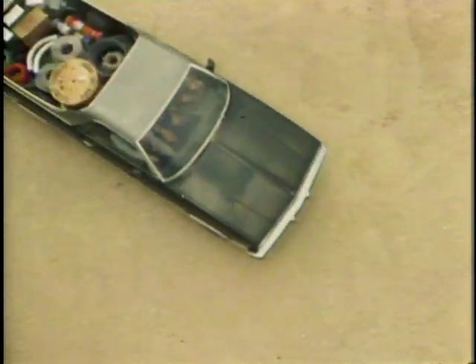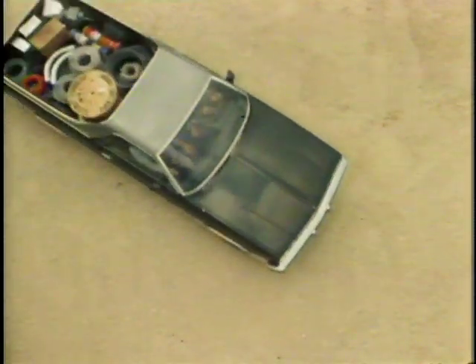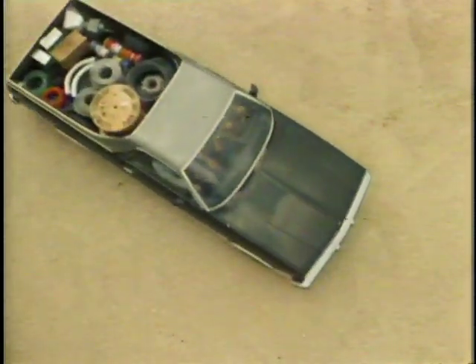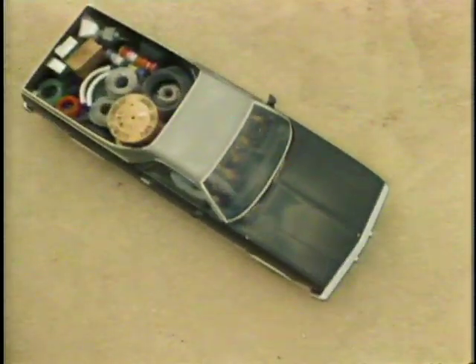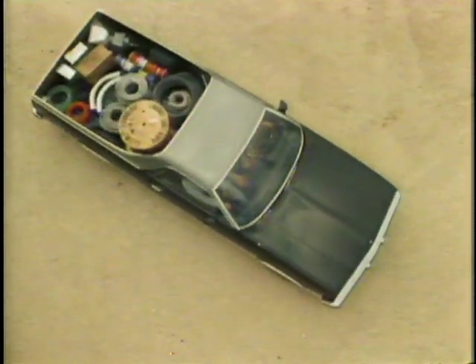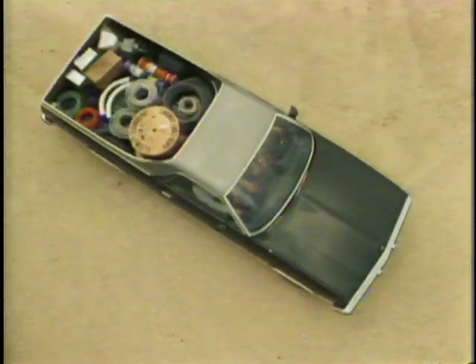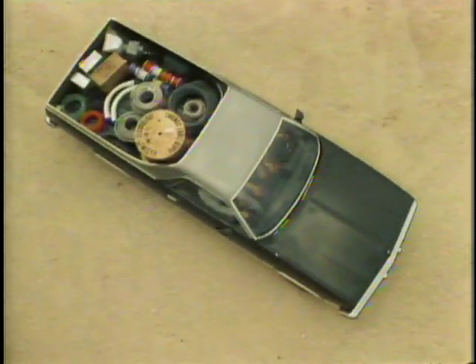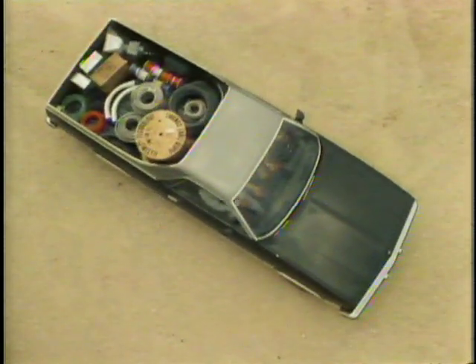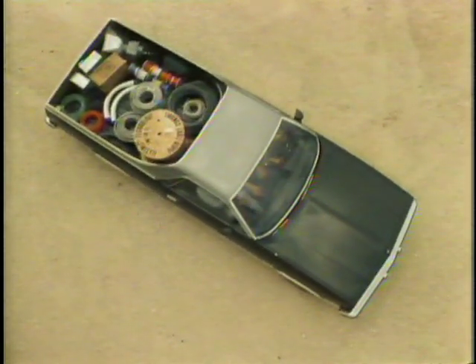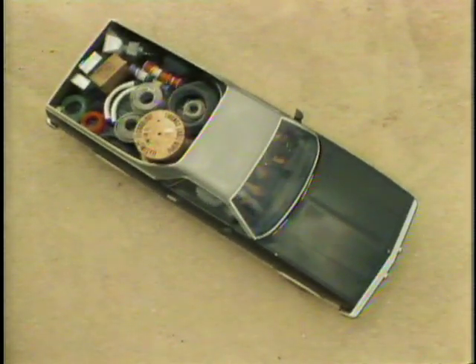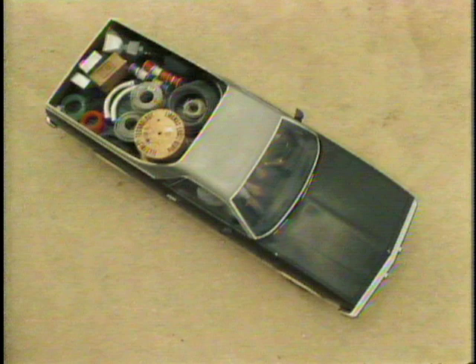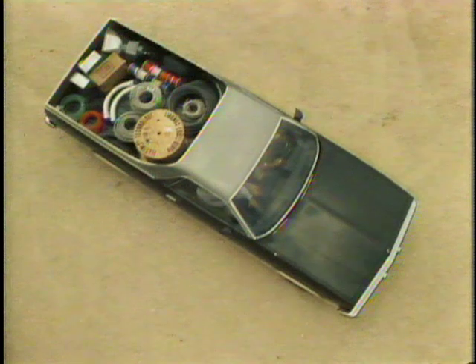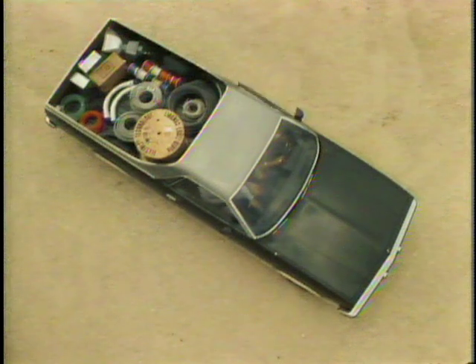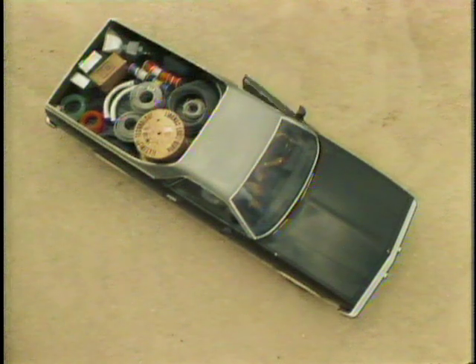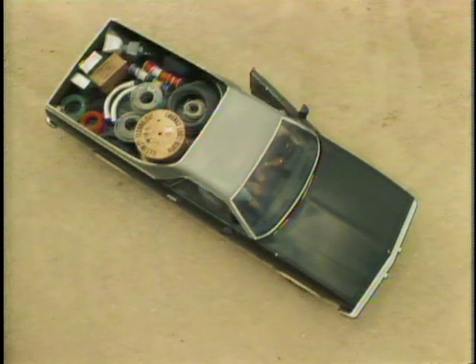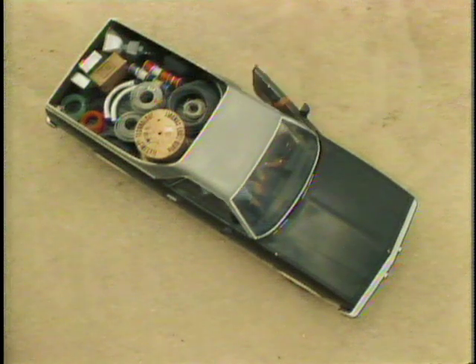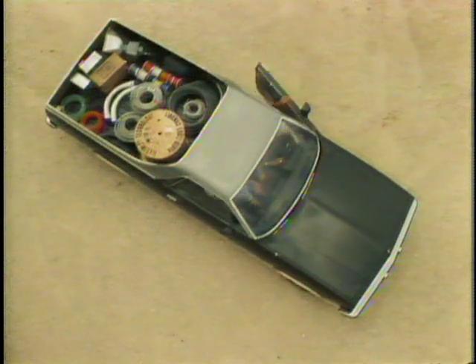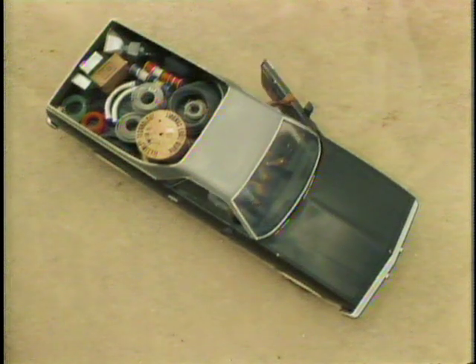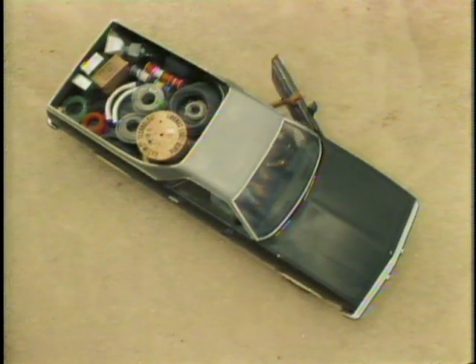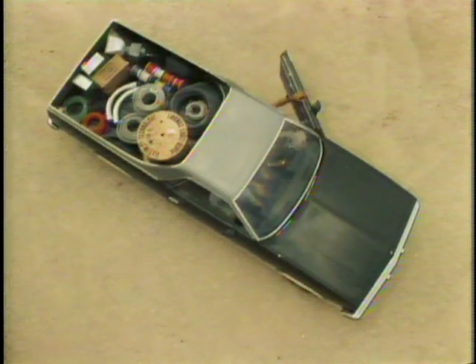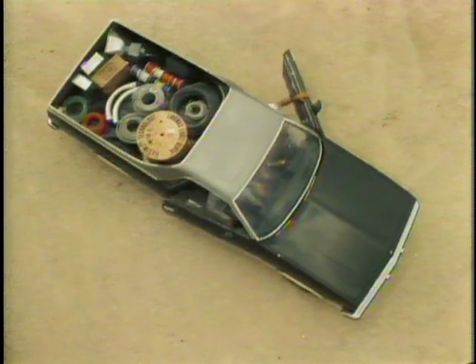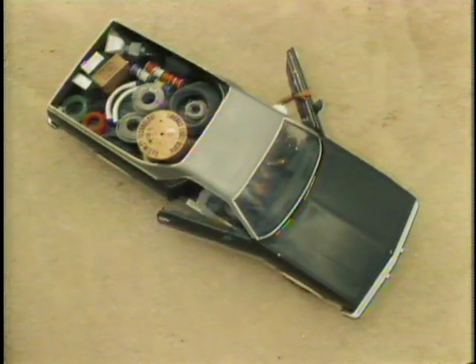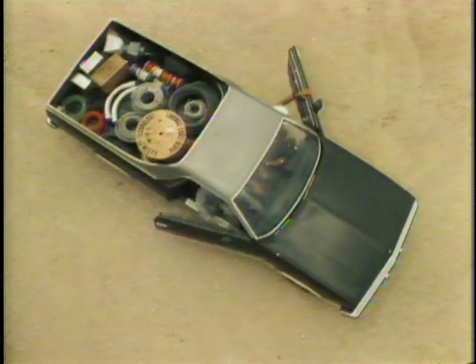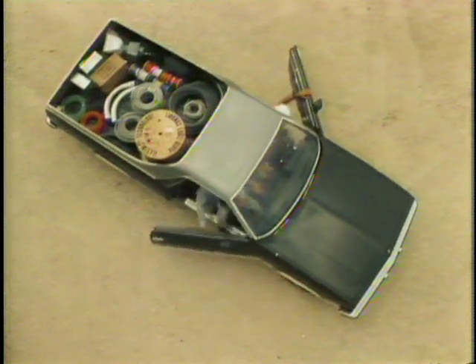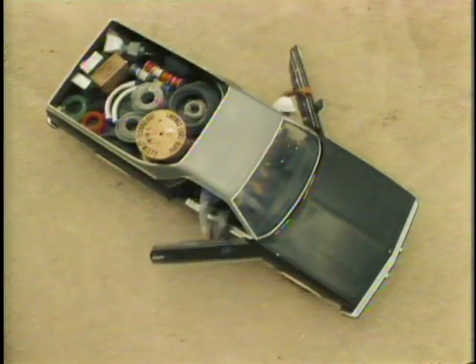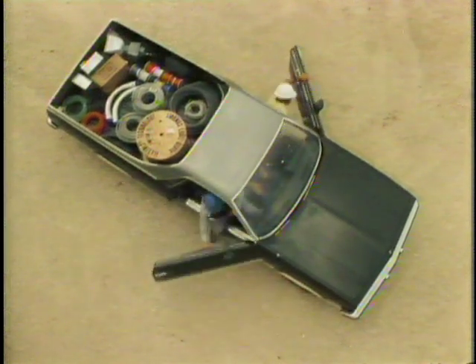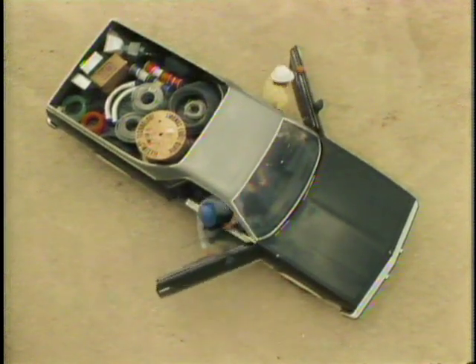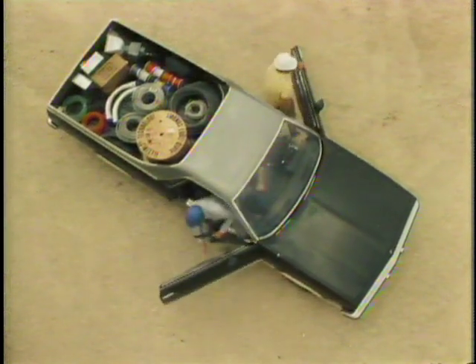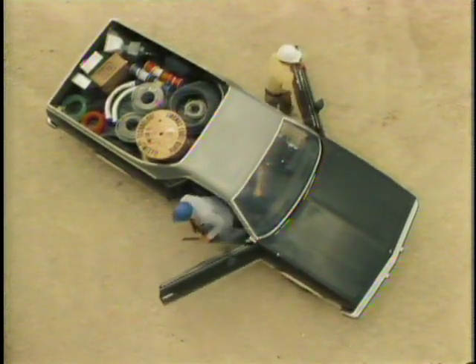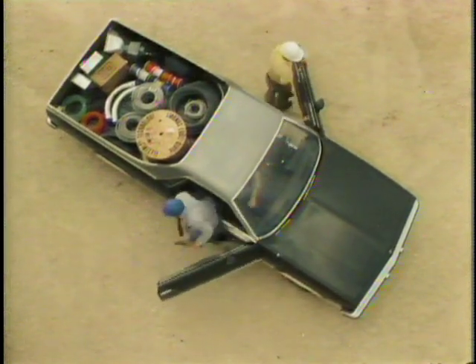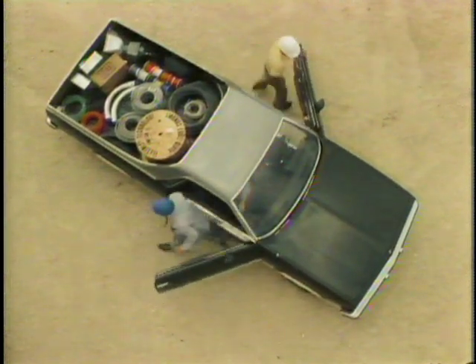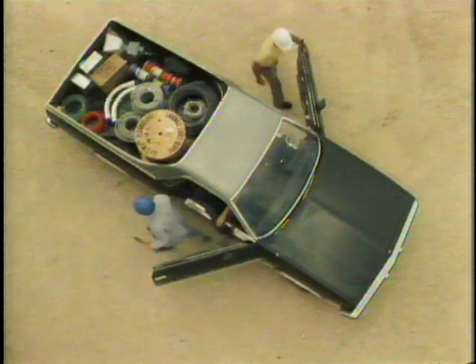Up front, the seating capacity is impressive, too — plenty of room for three adults.